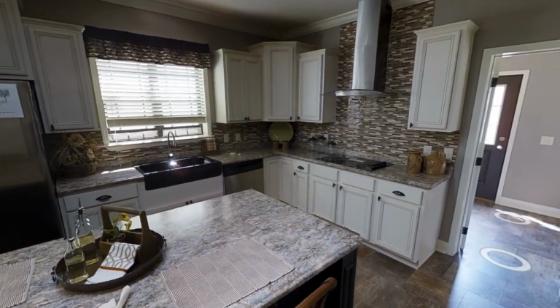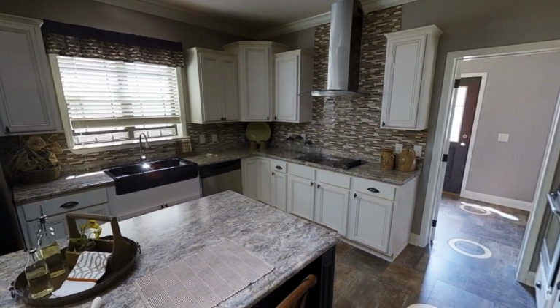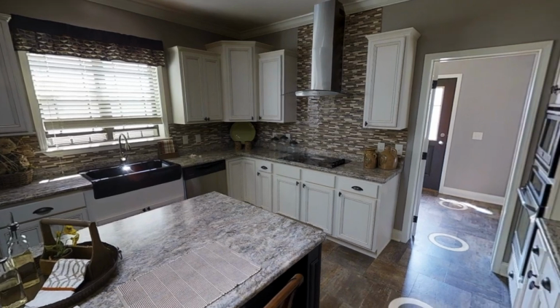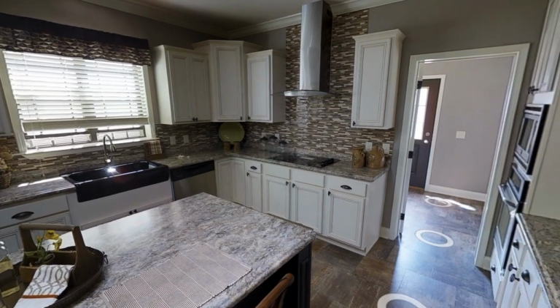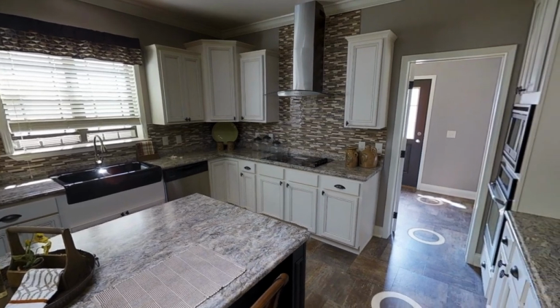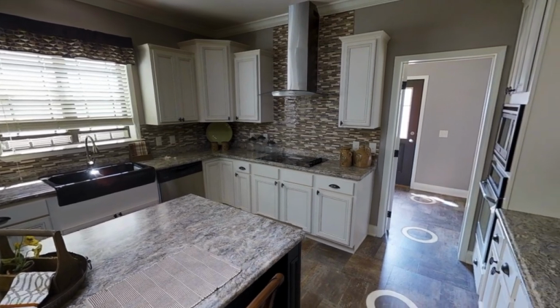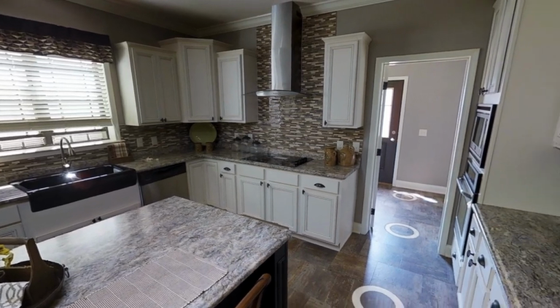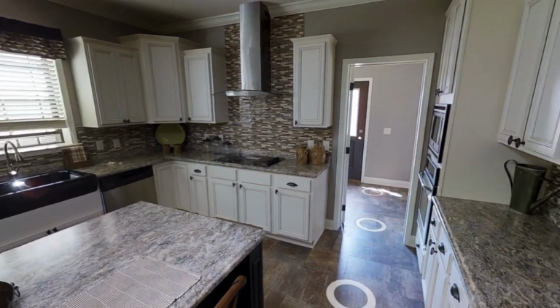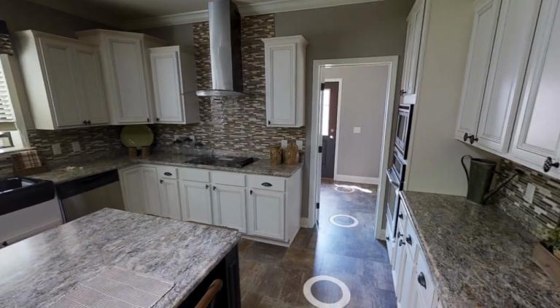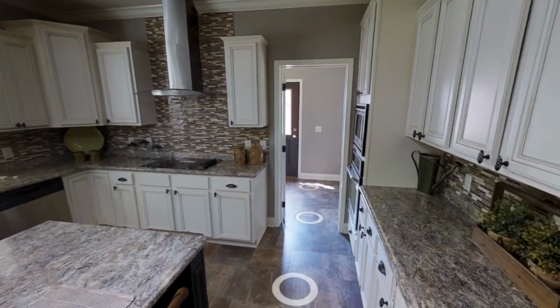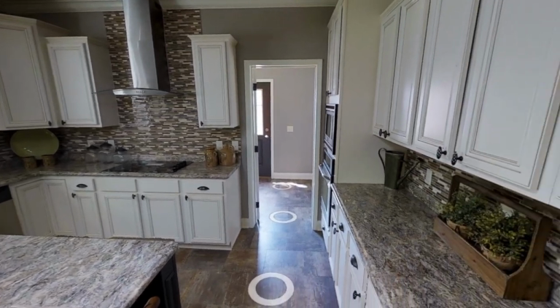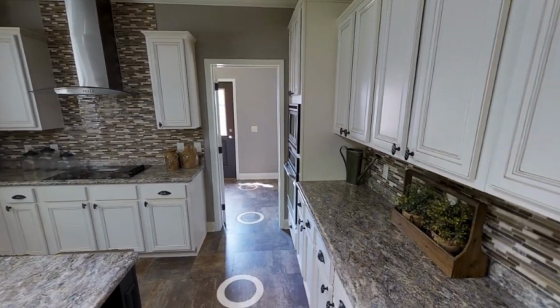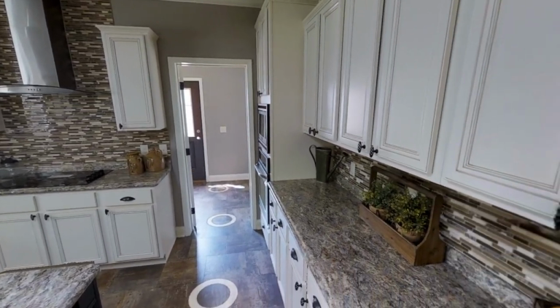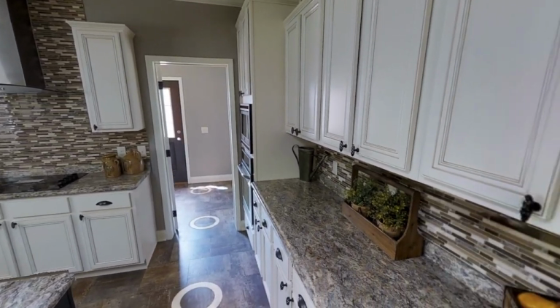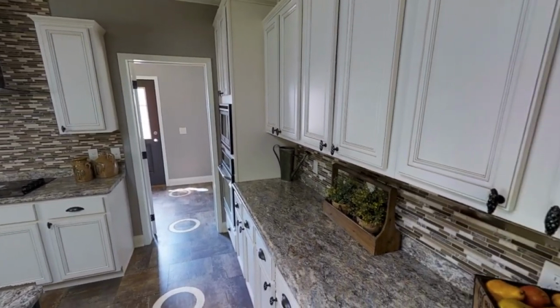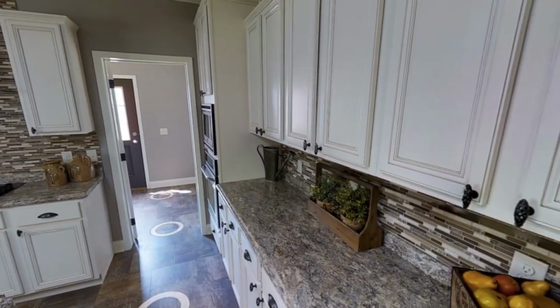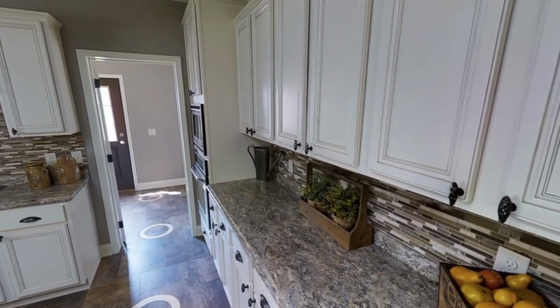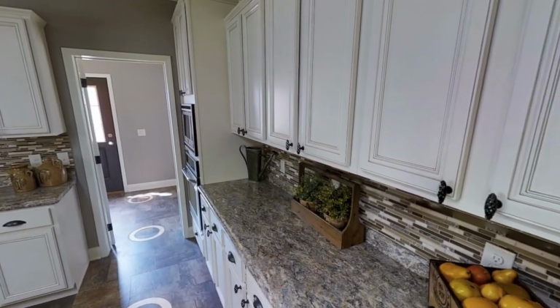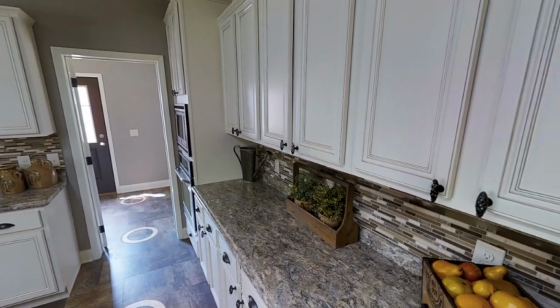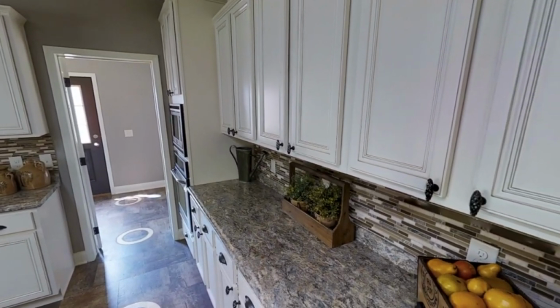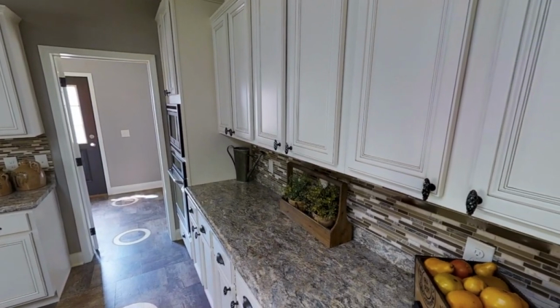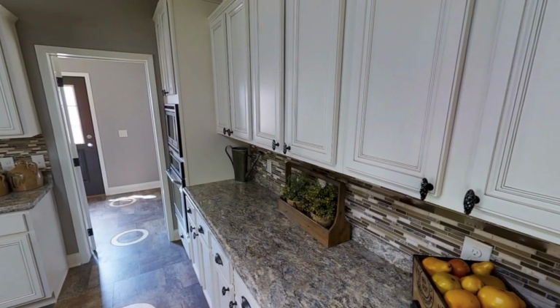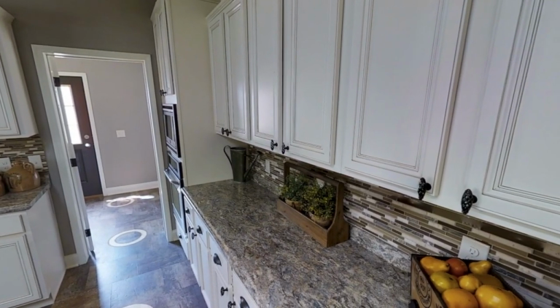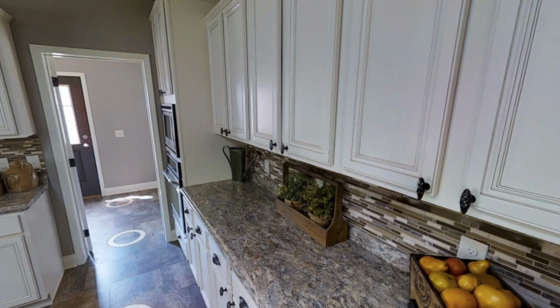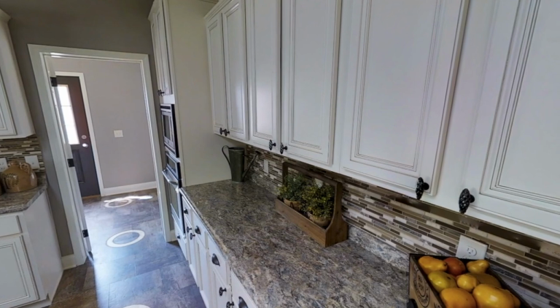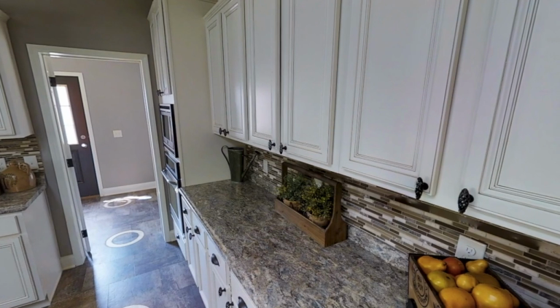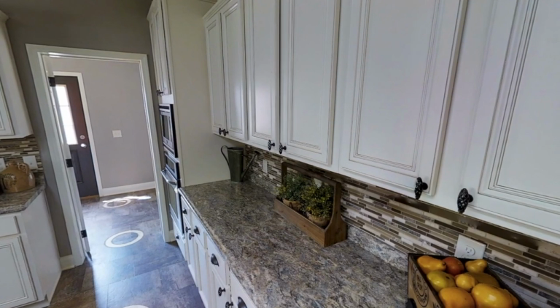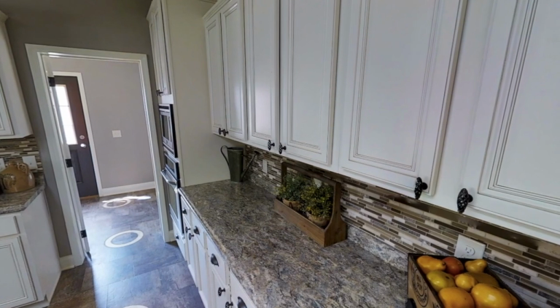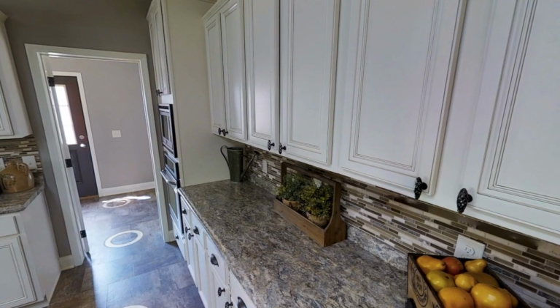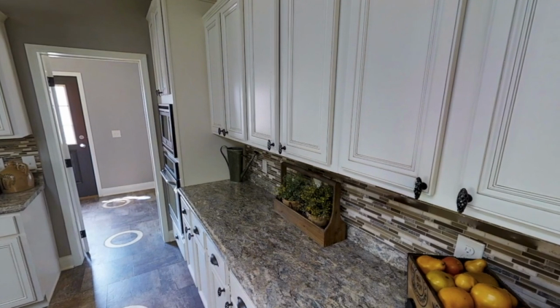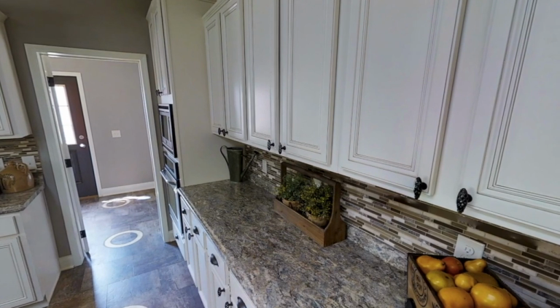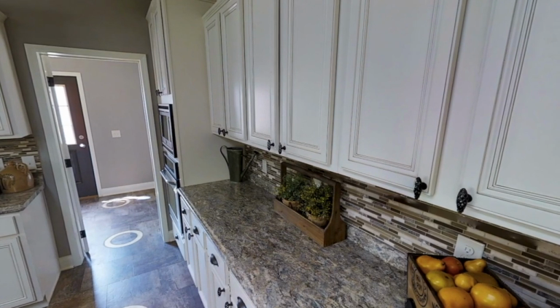Comment down below what you think about this home so far. I definitely like it — it's more my taste — but I want to know what you guys think.